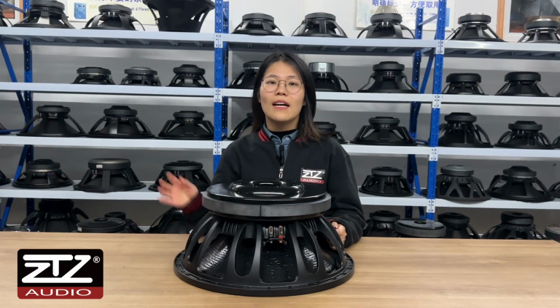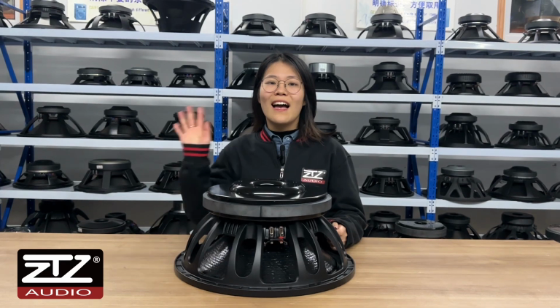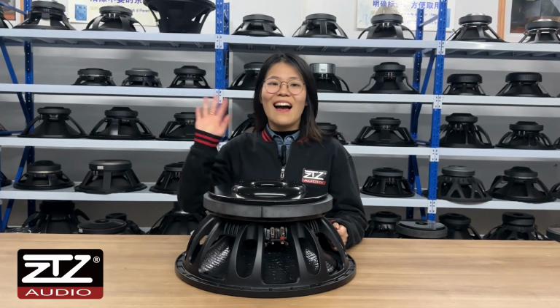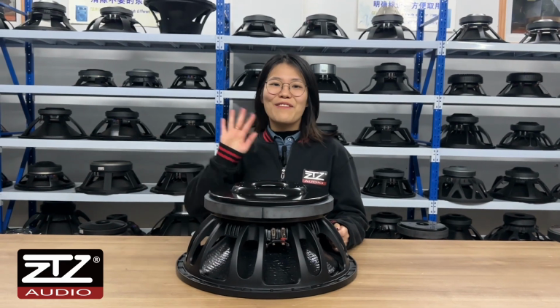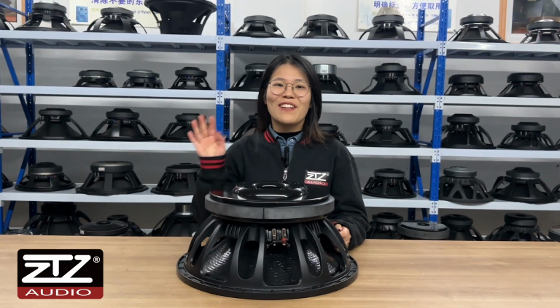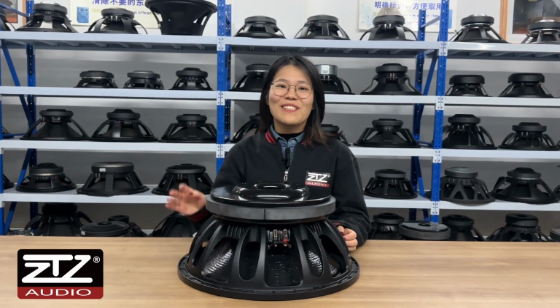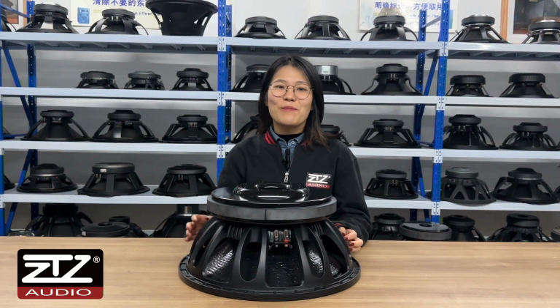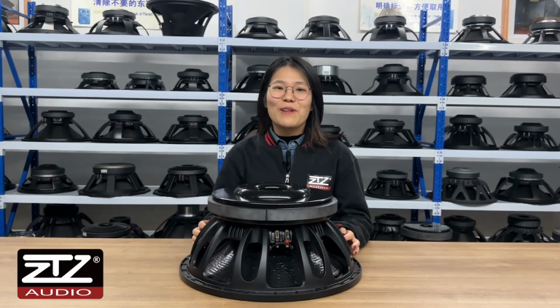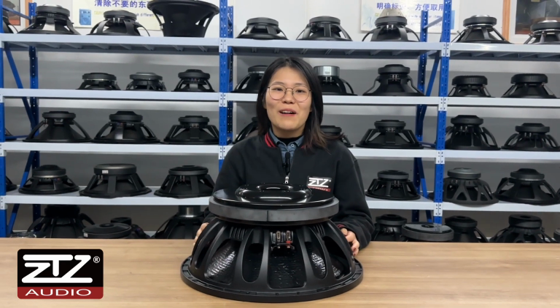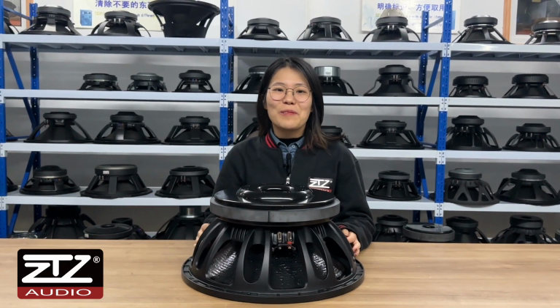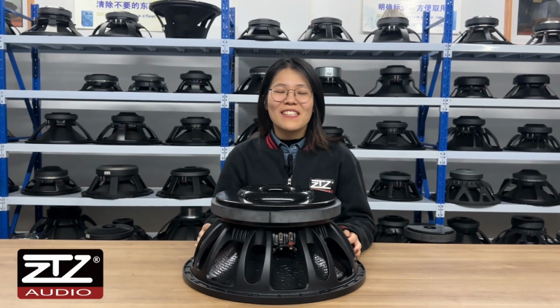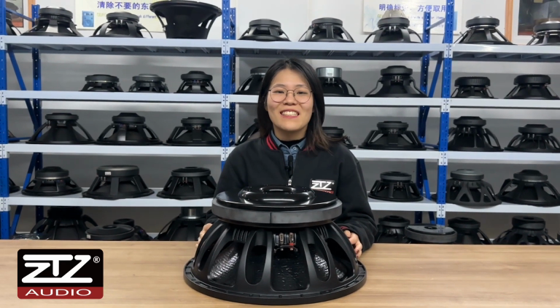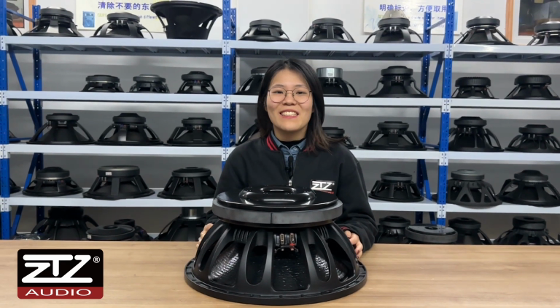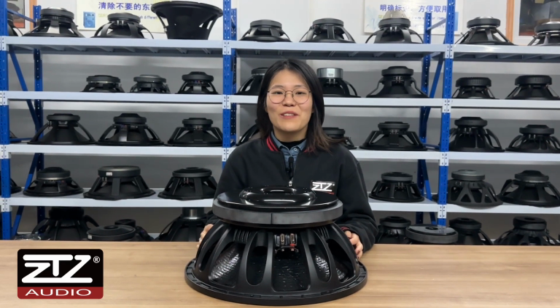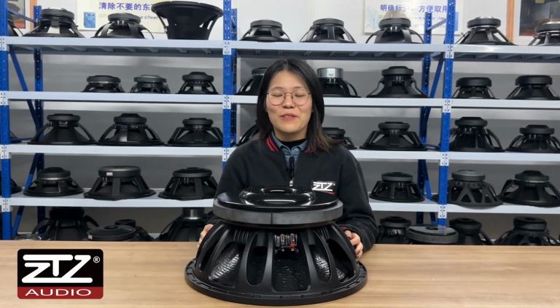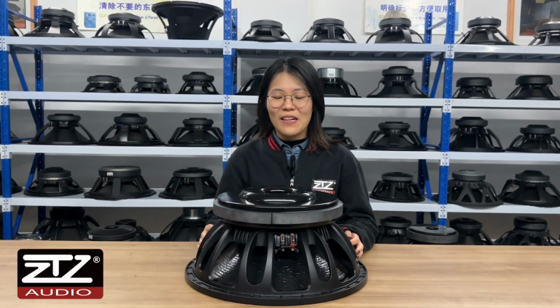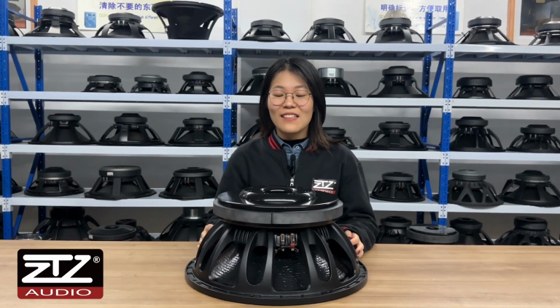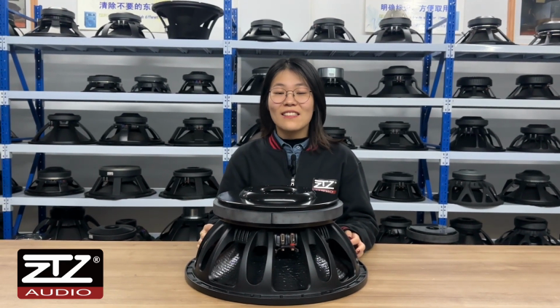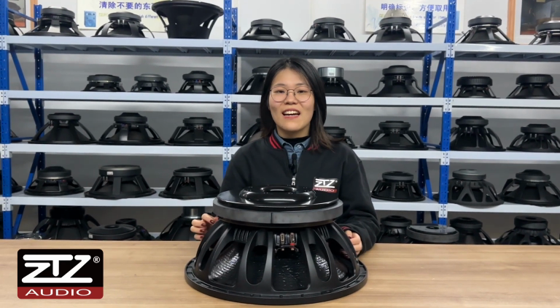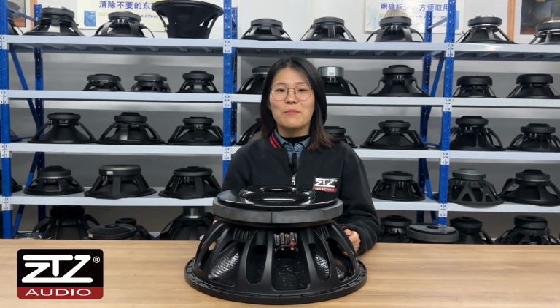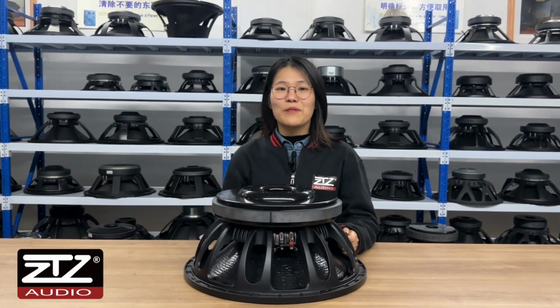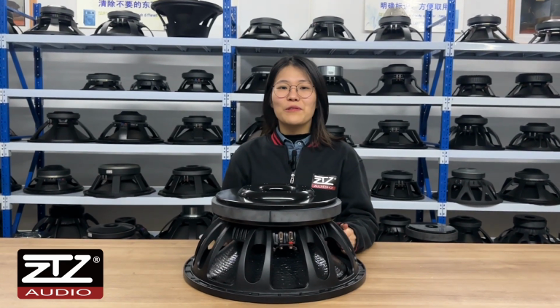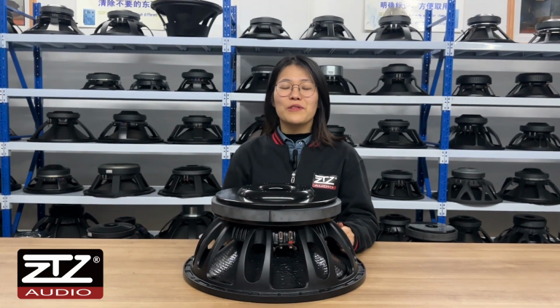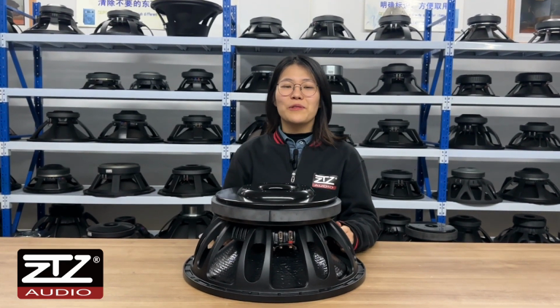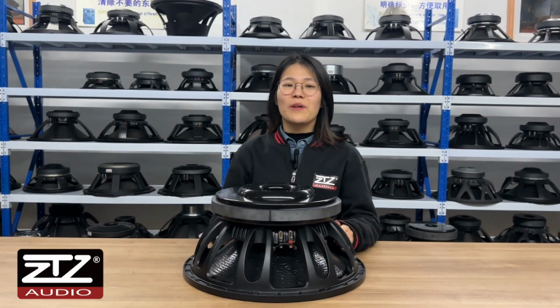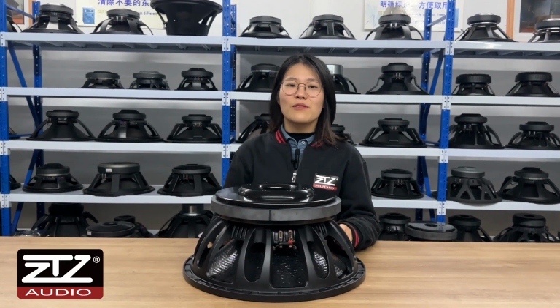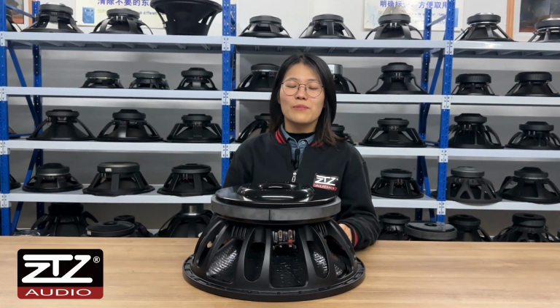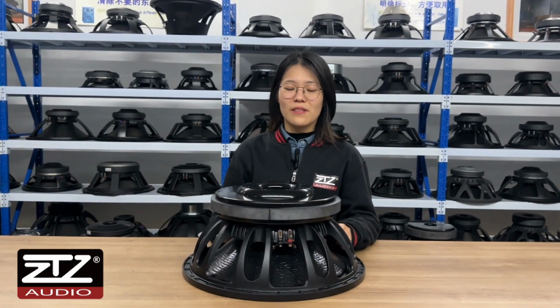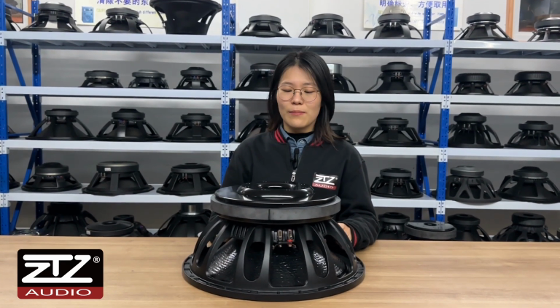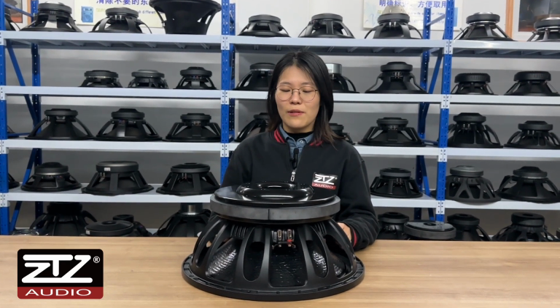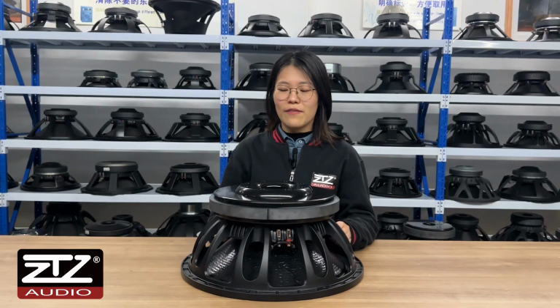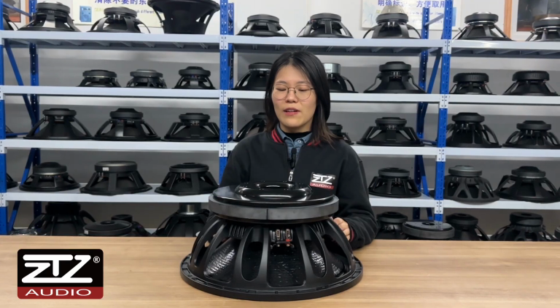Hi friends, welcome to ZTZ Audio. Today I'm going to show you a super subwoofer.